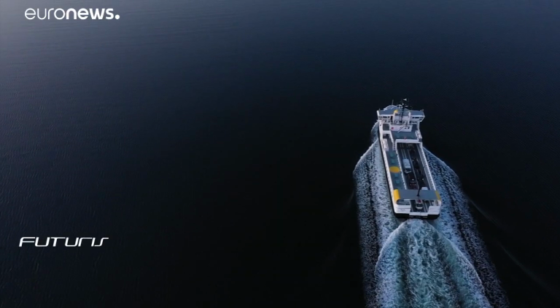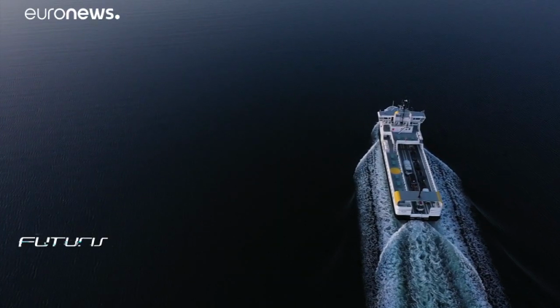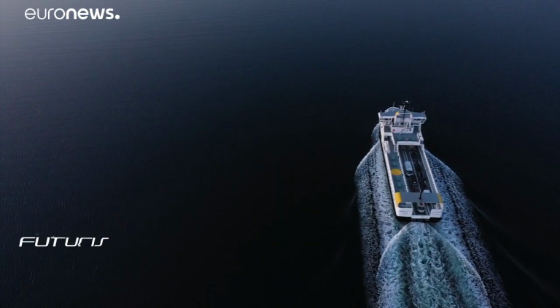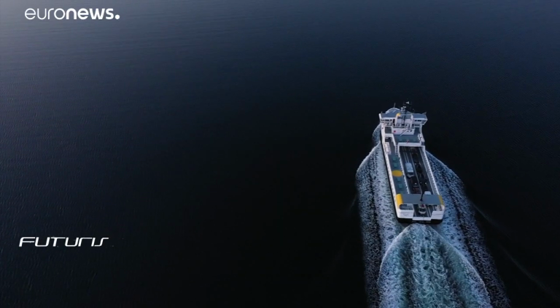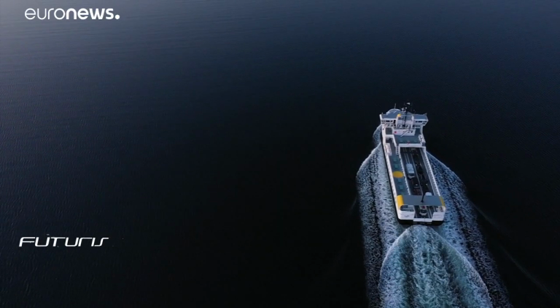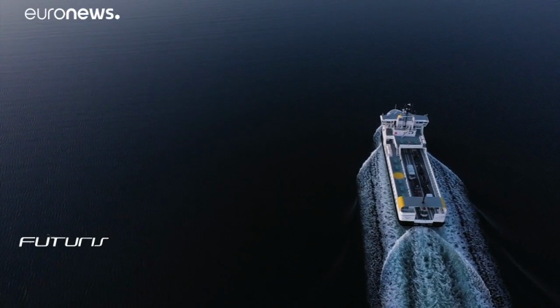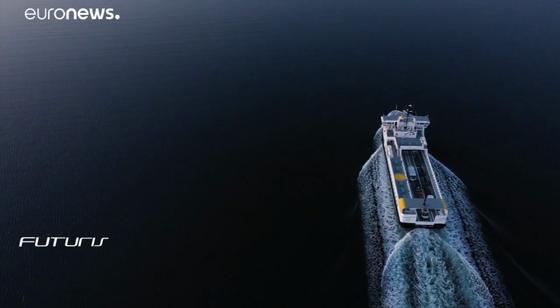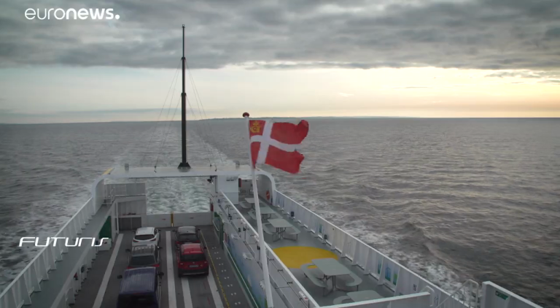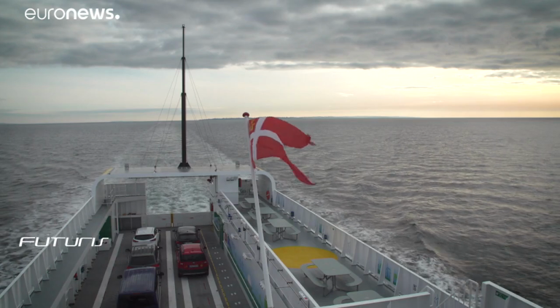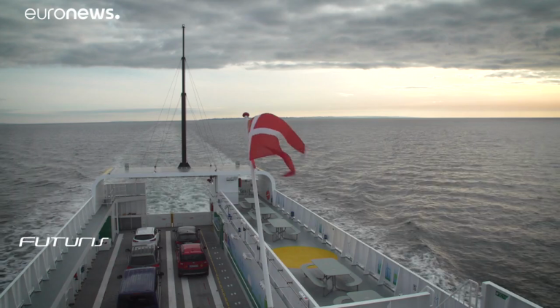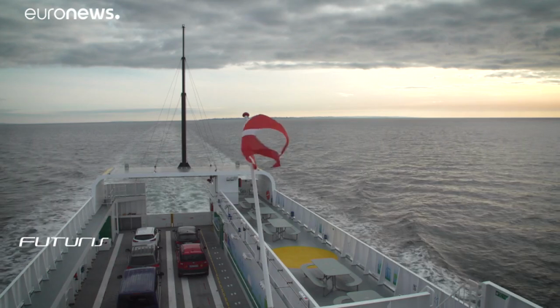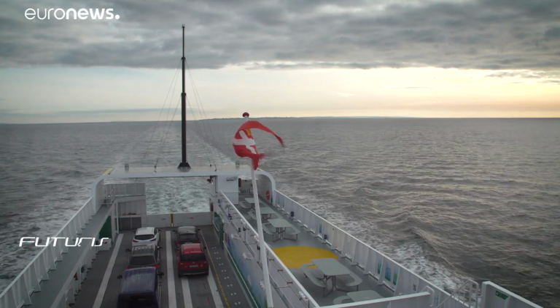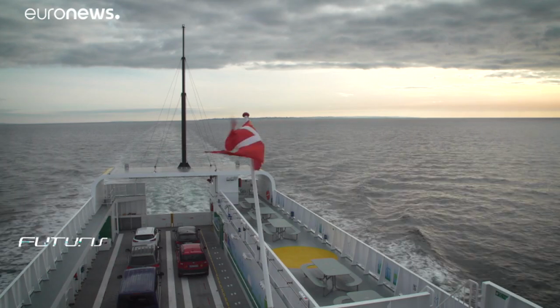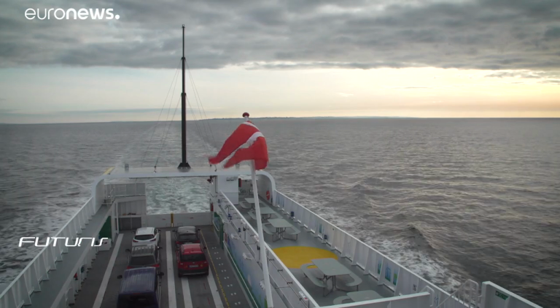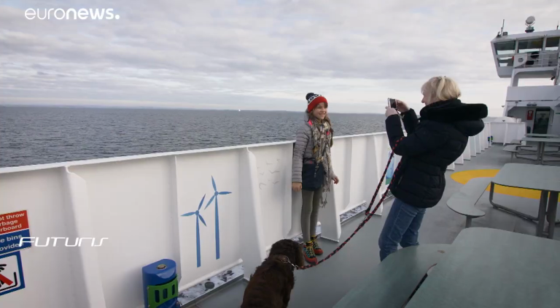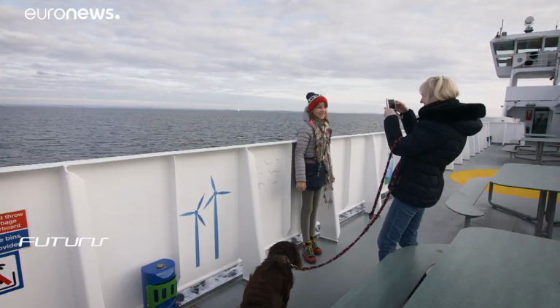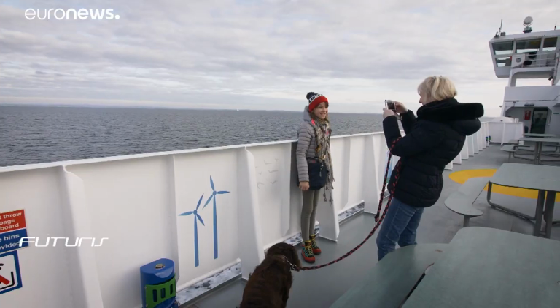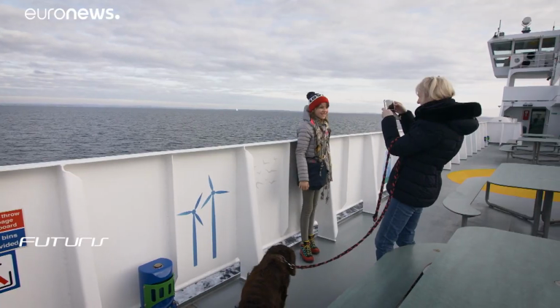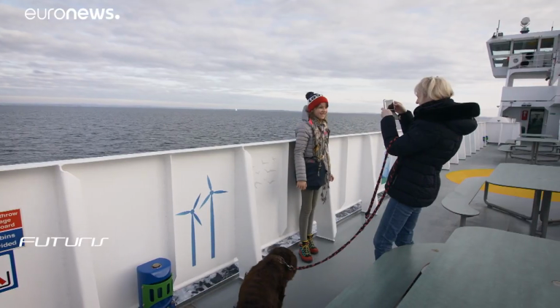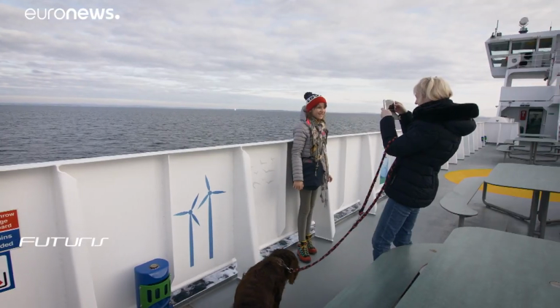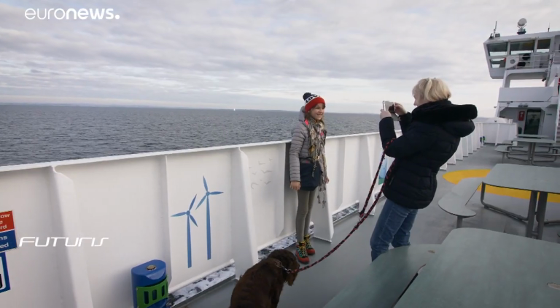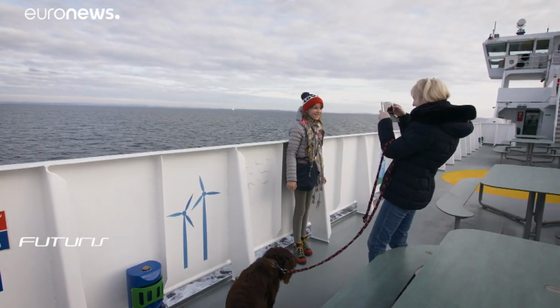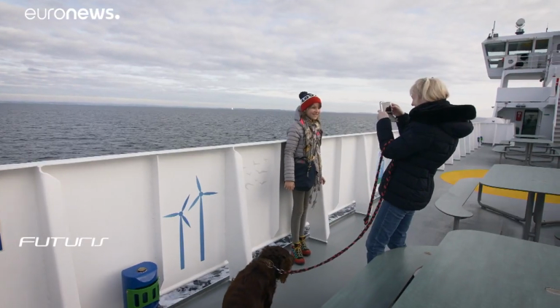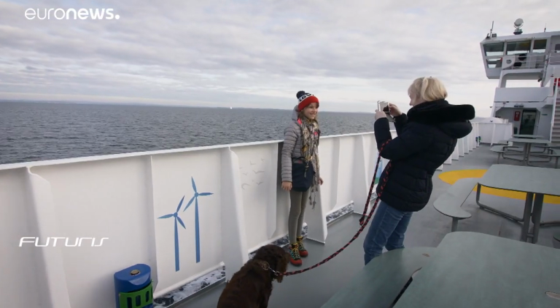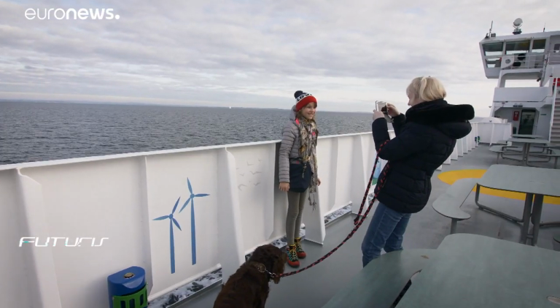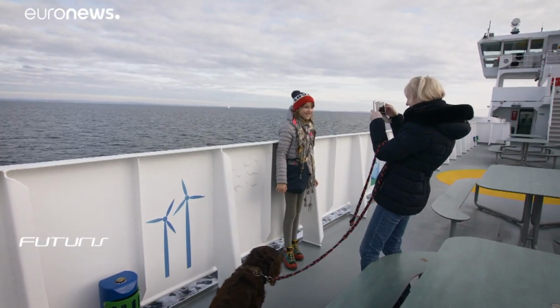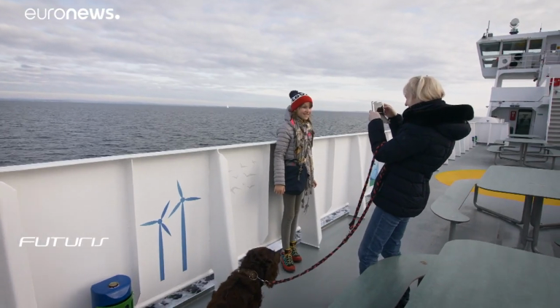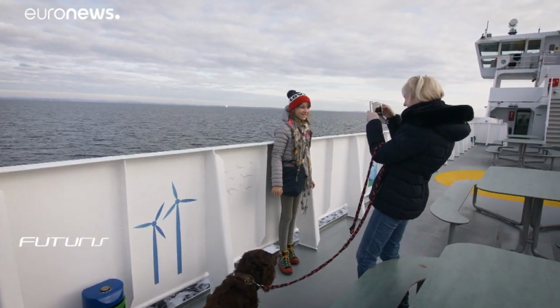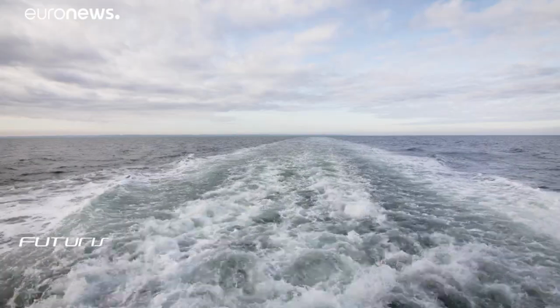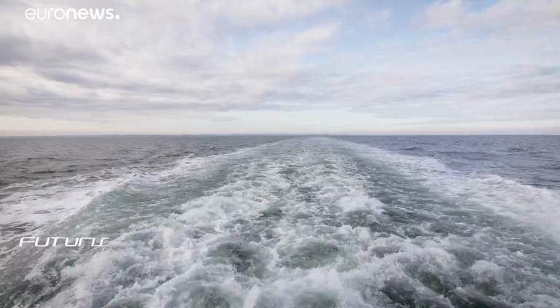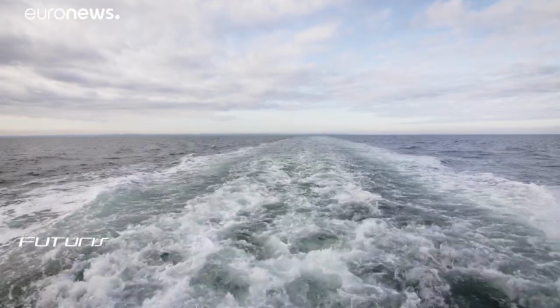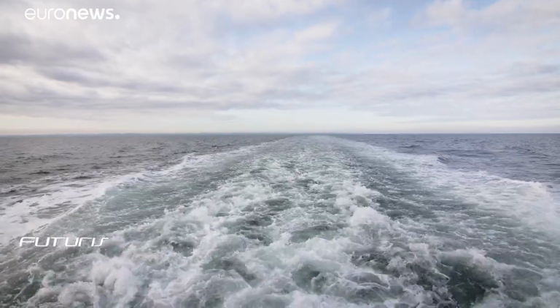This project was co-financed by the European Union in cooperation with islanders eager to achieve carbon neutrality.